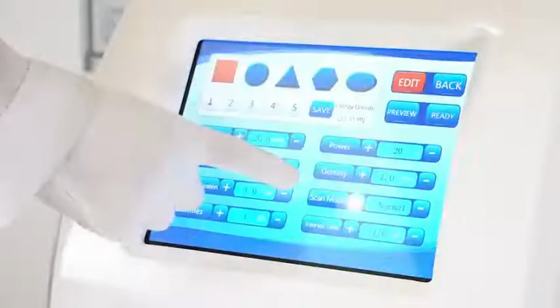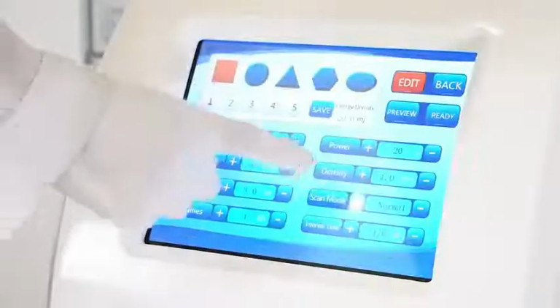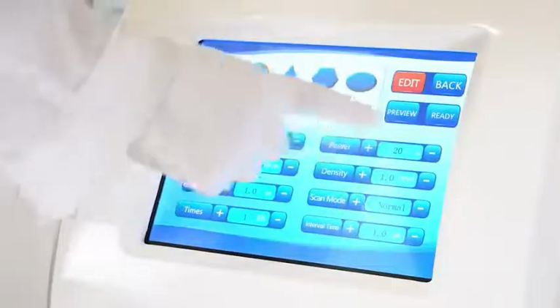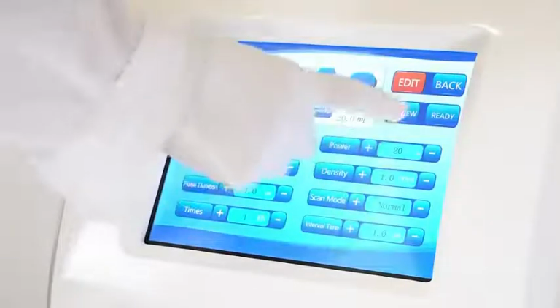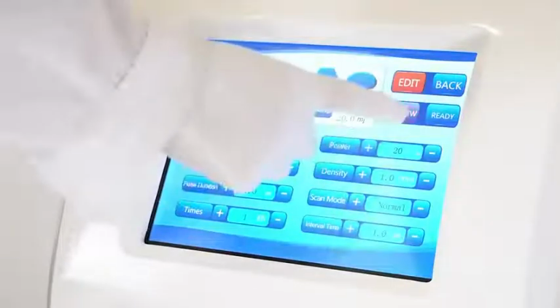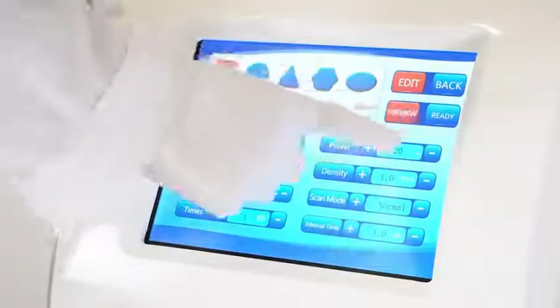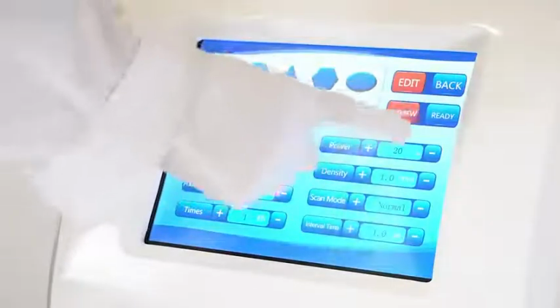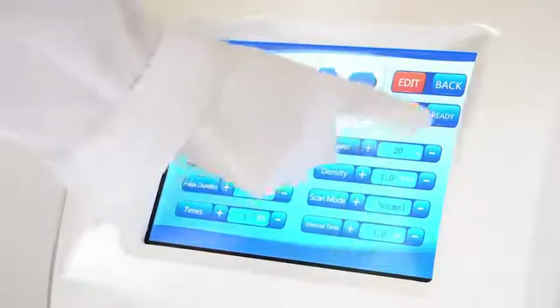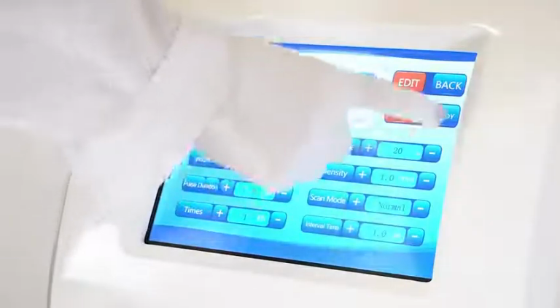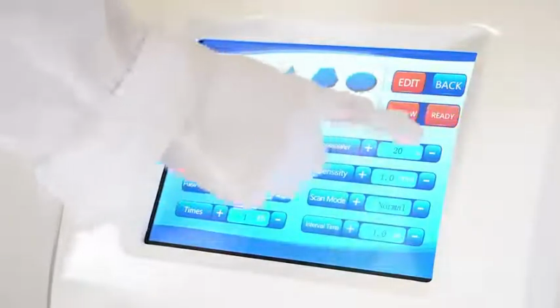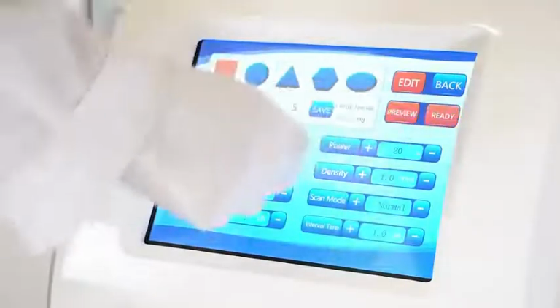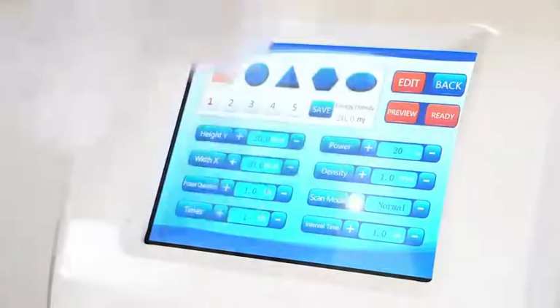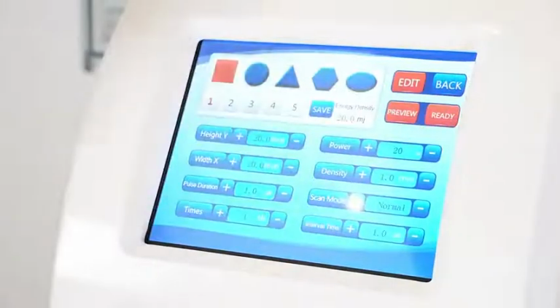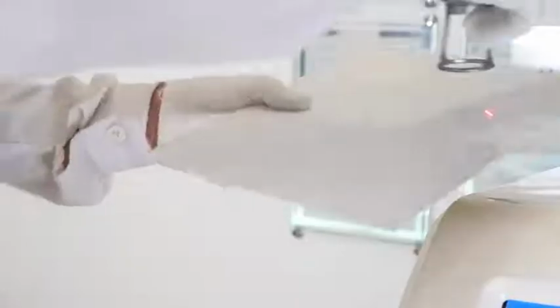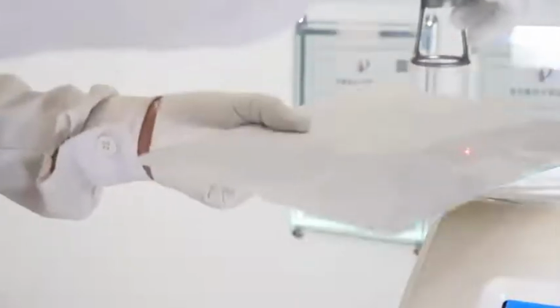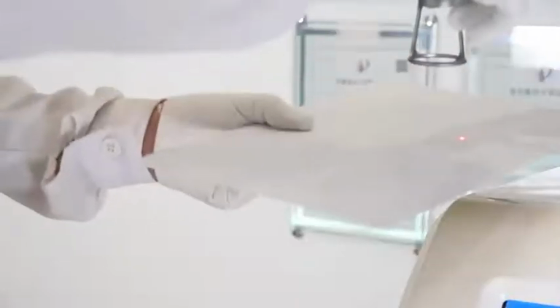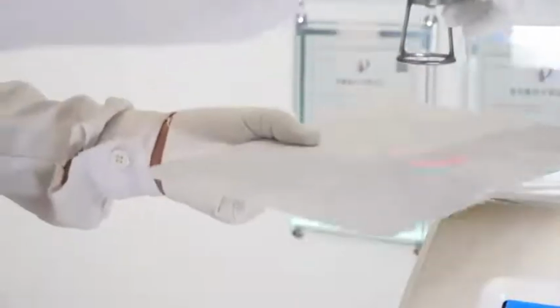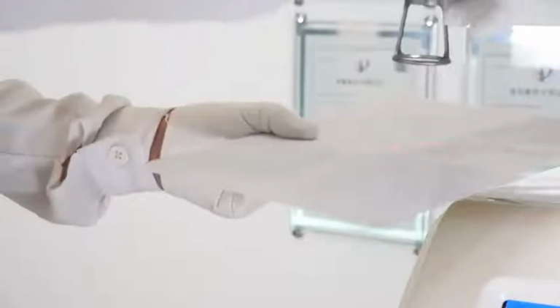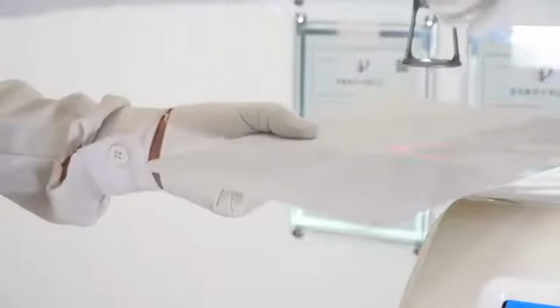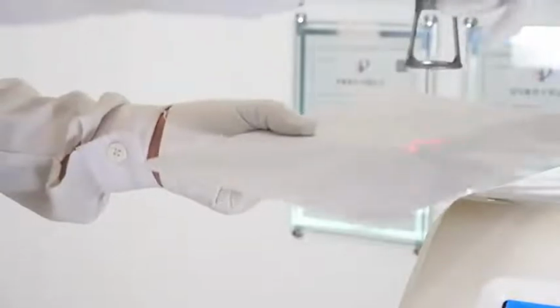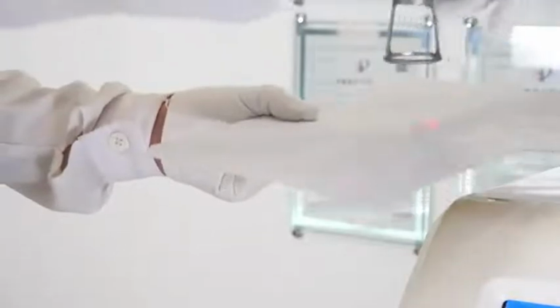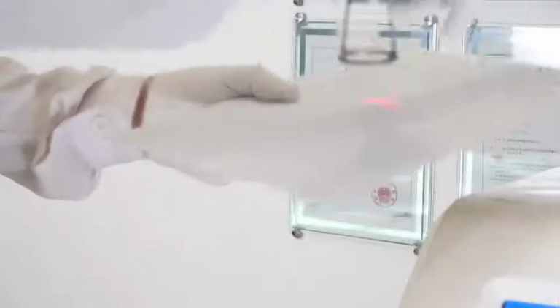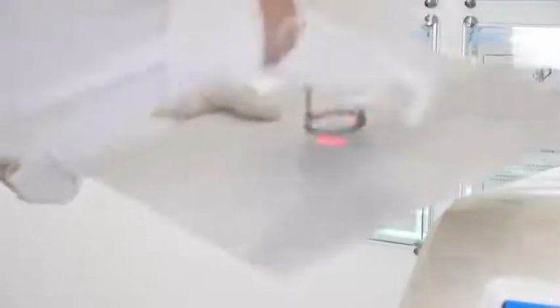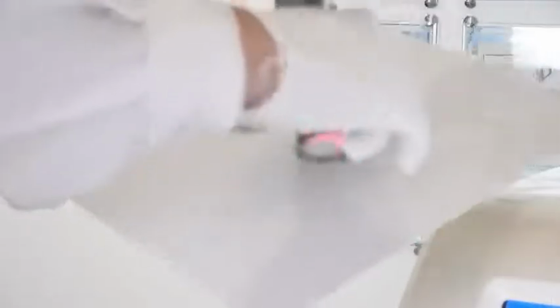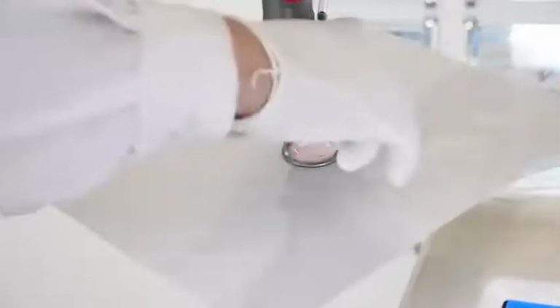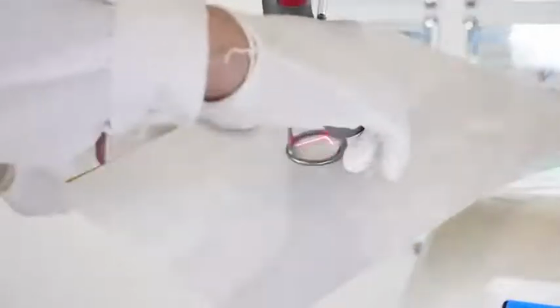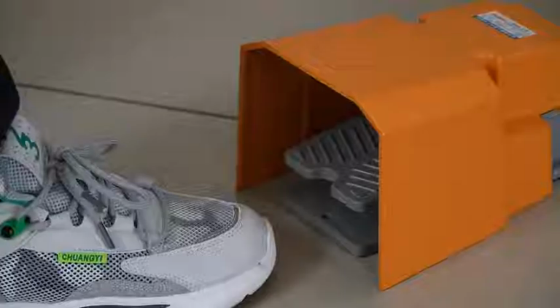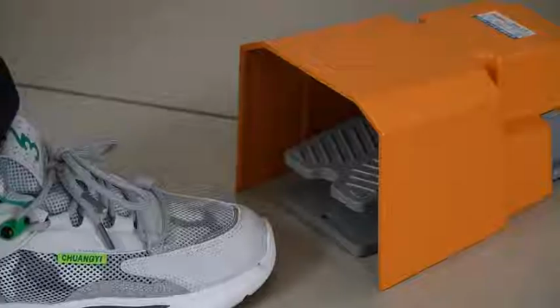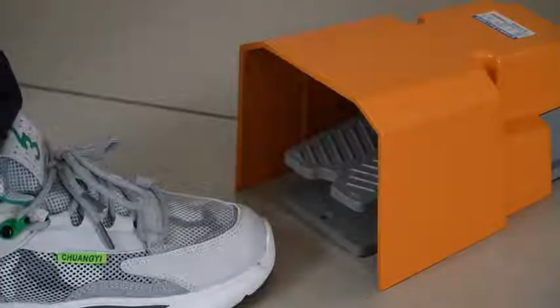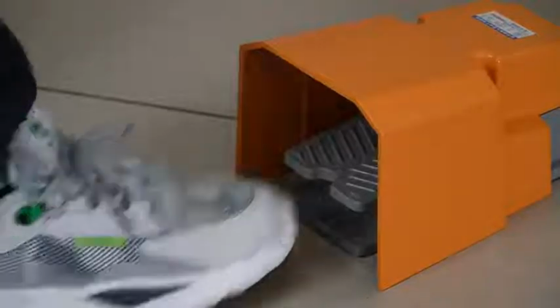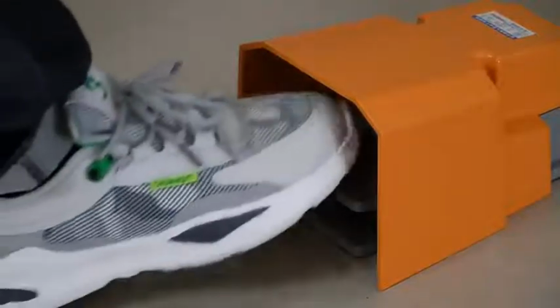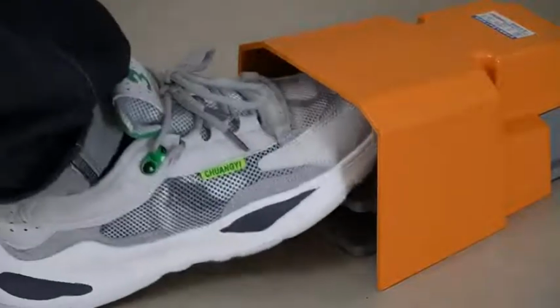Equipped with several treatment heads, it has a wide range of applications and is easy to operate.